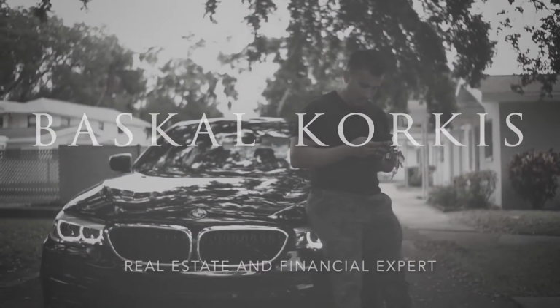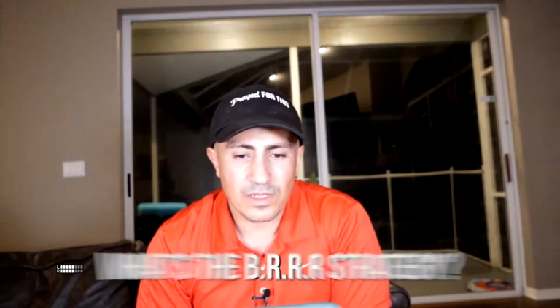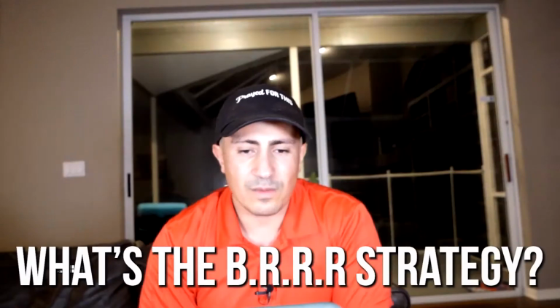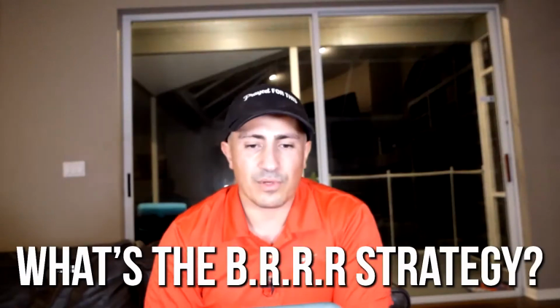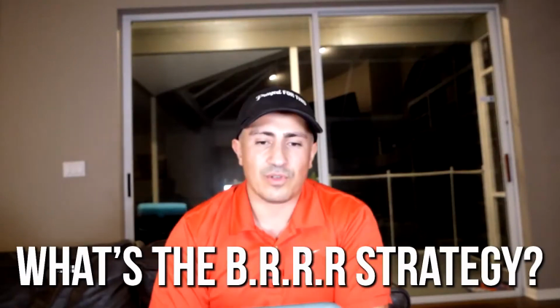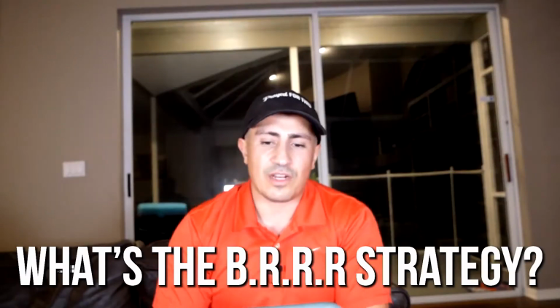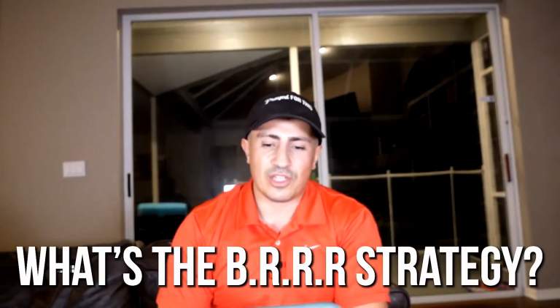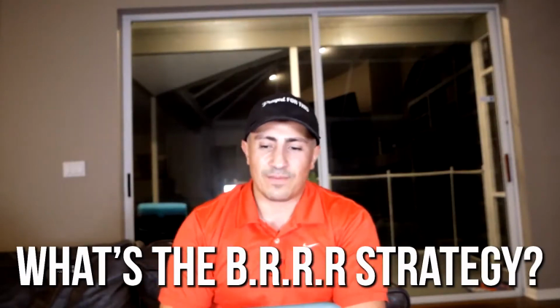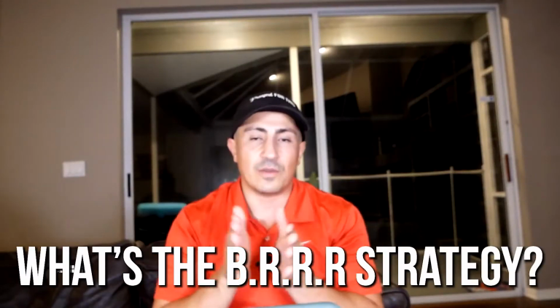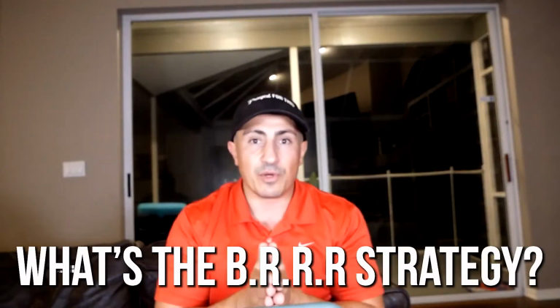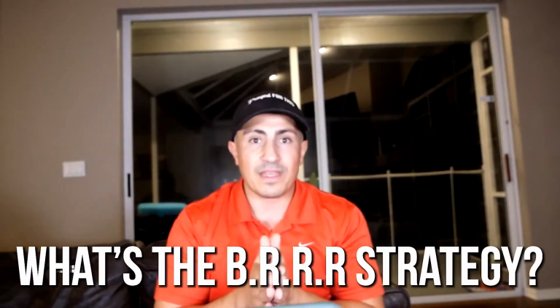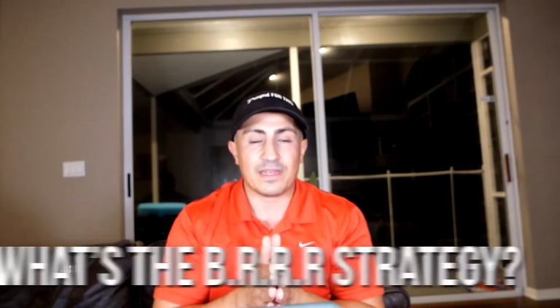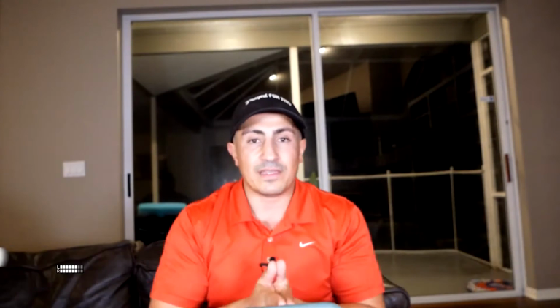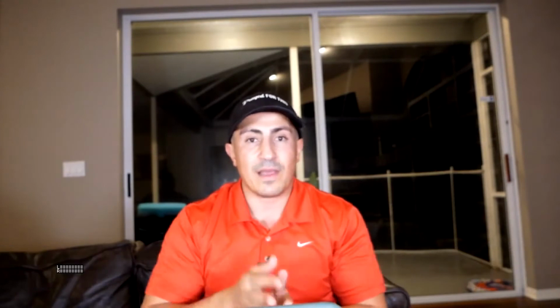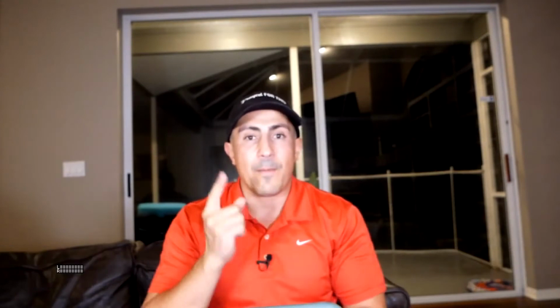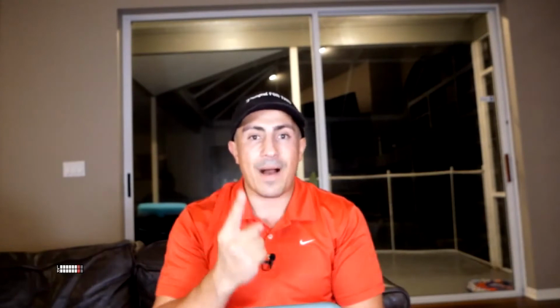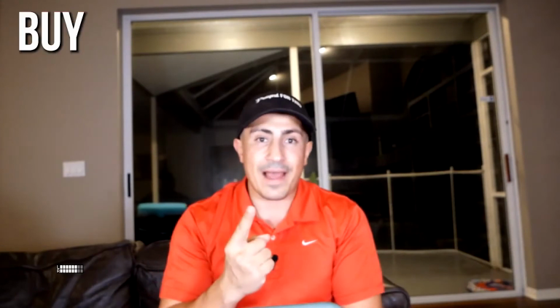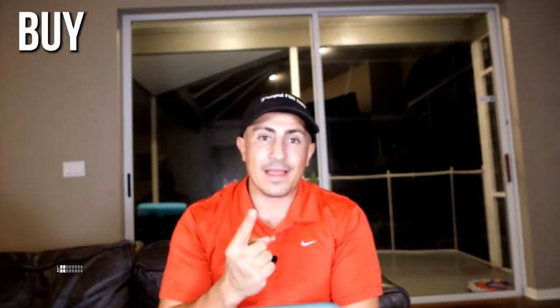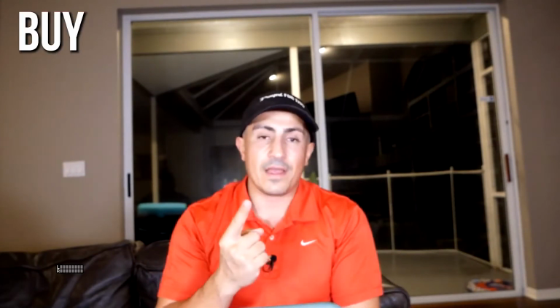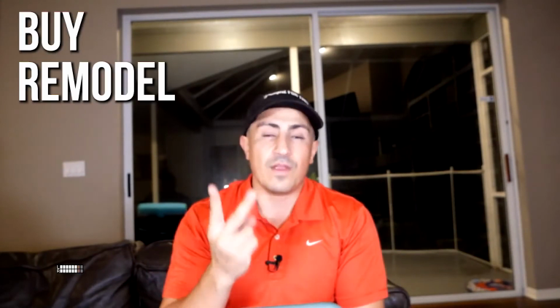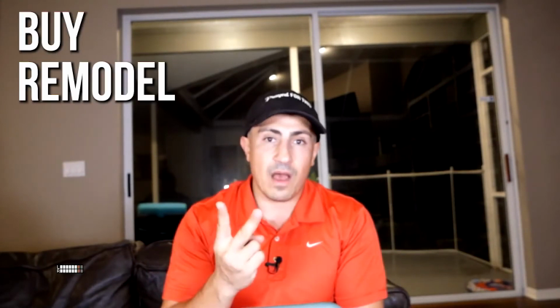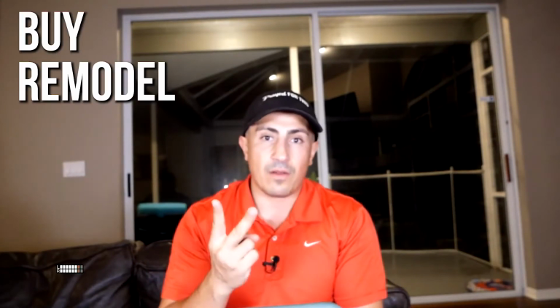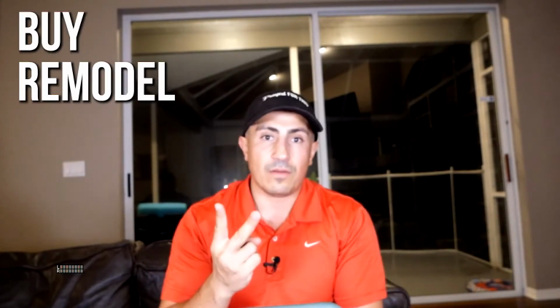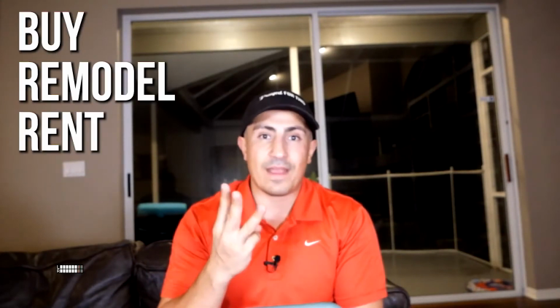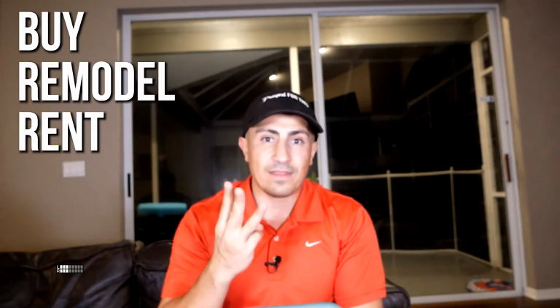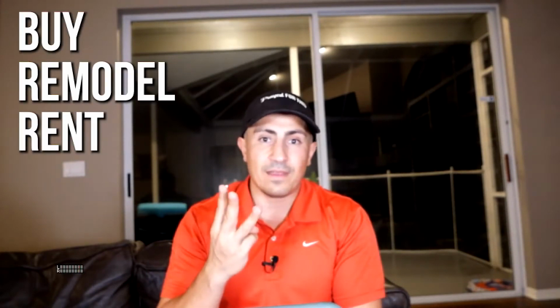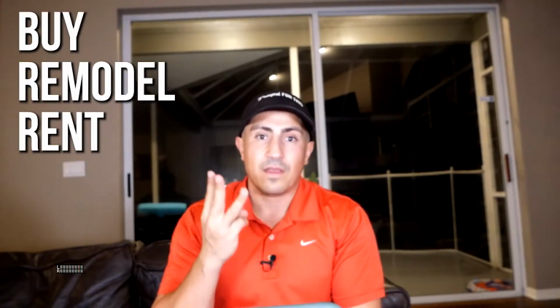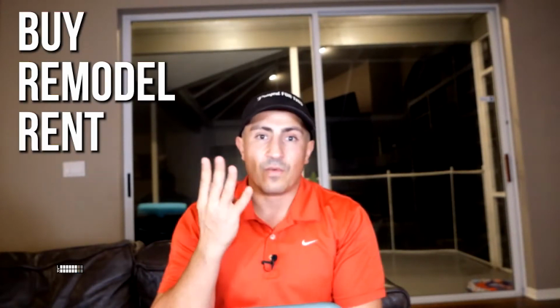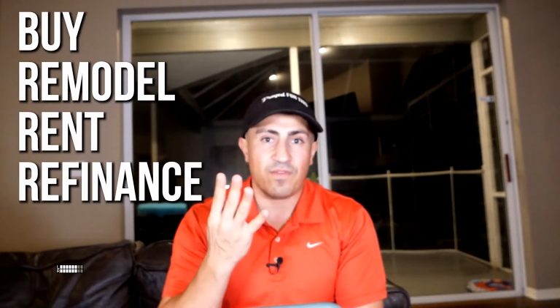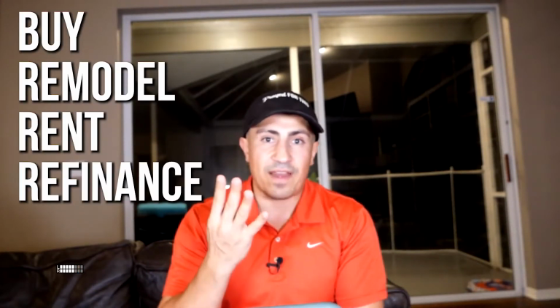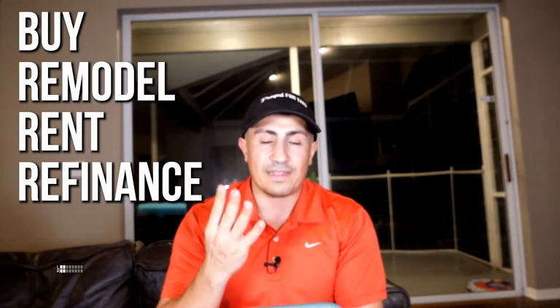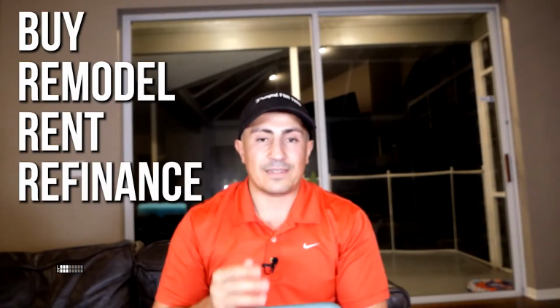What is the BRRRR strategy? The BRRRR method is: Buy, Remodel, Rent, Refinance.